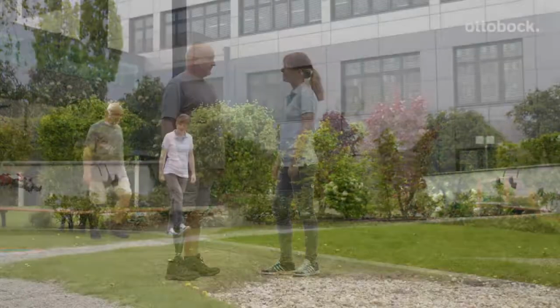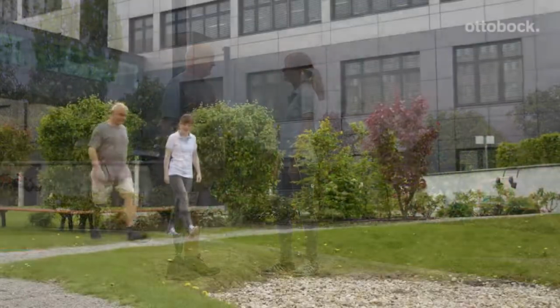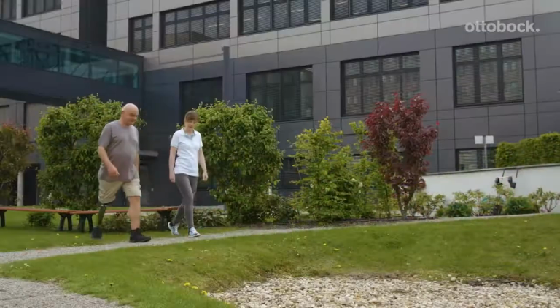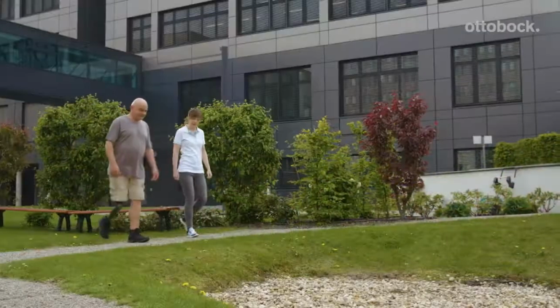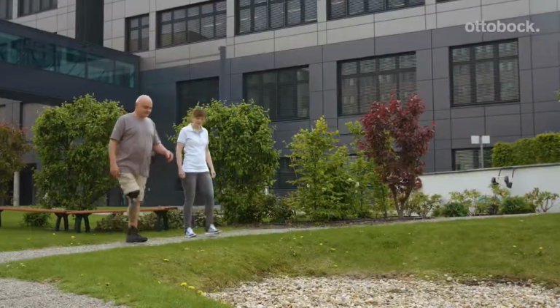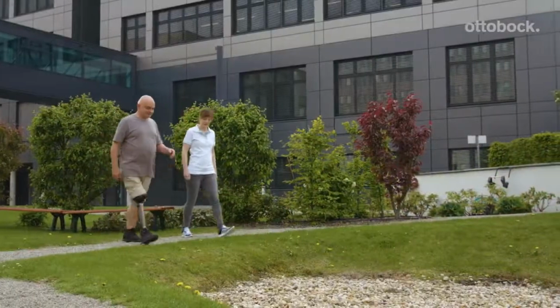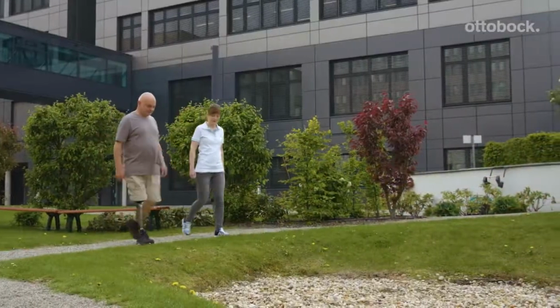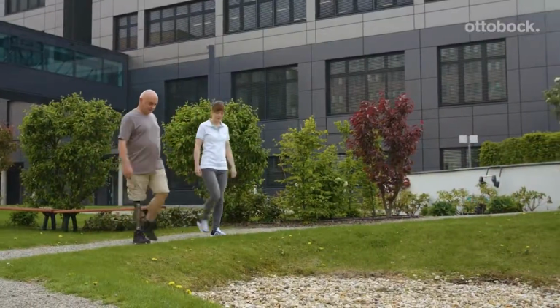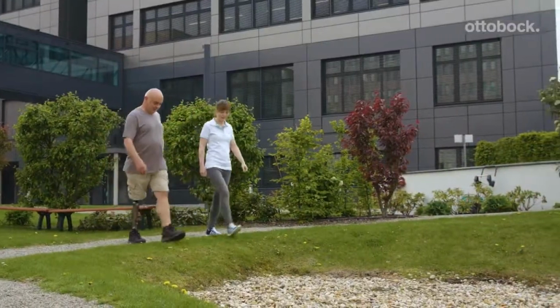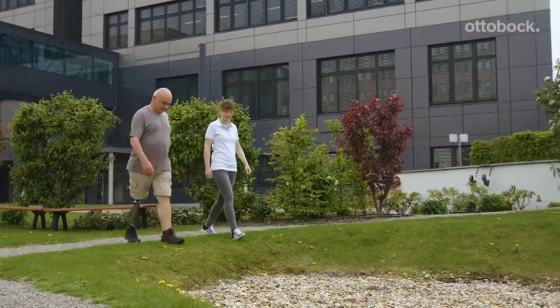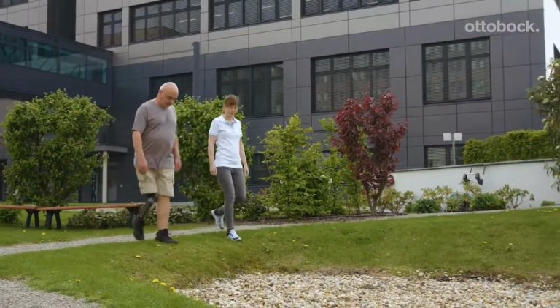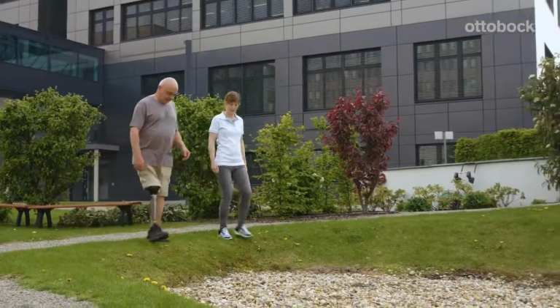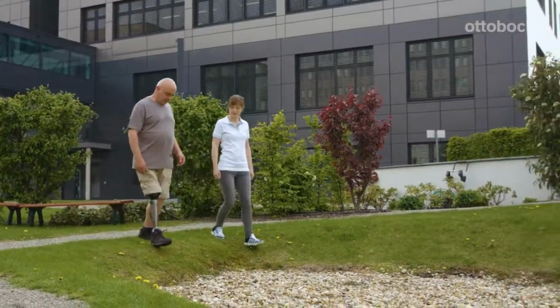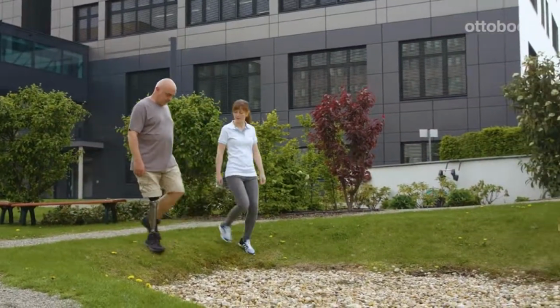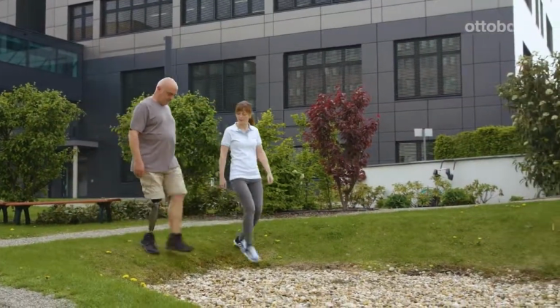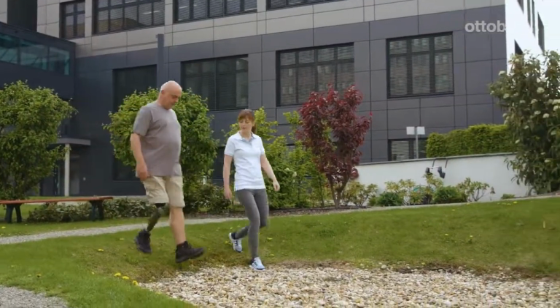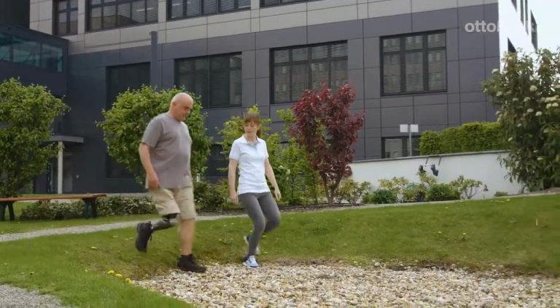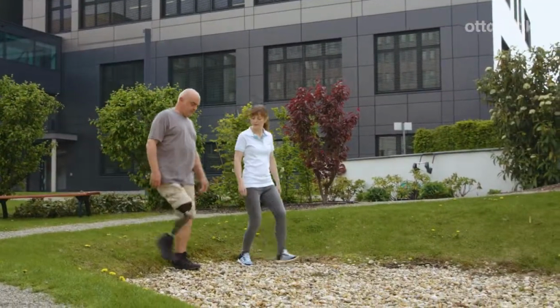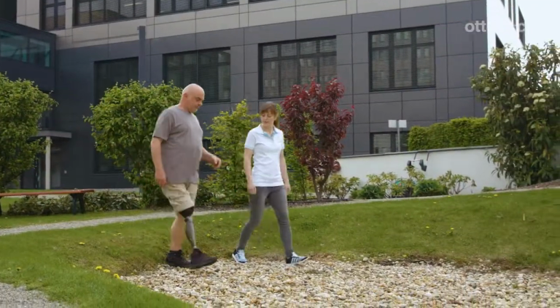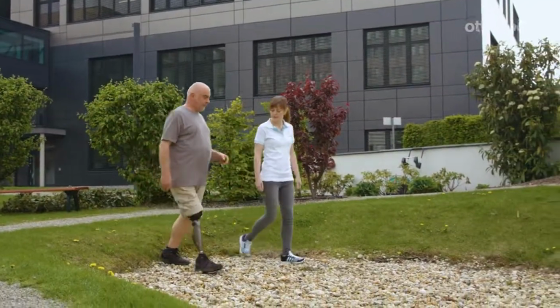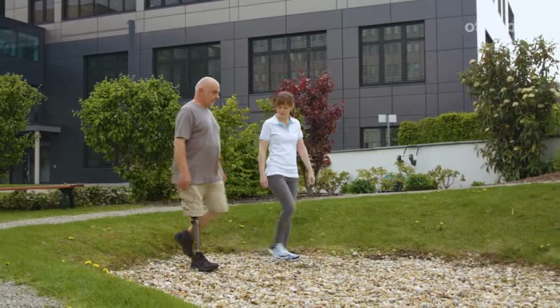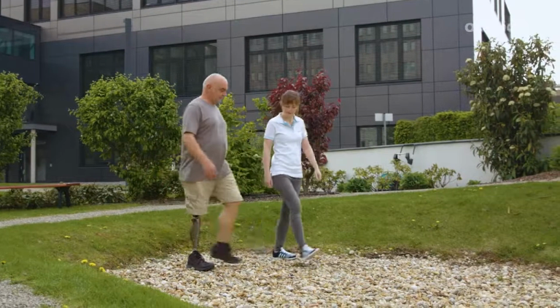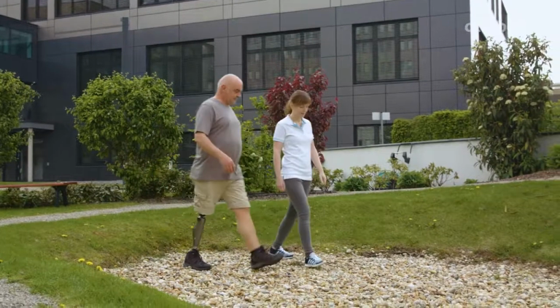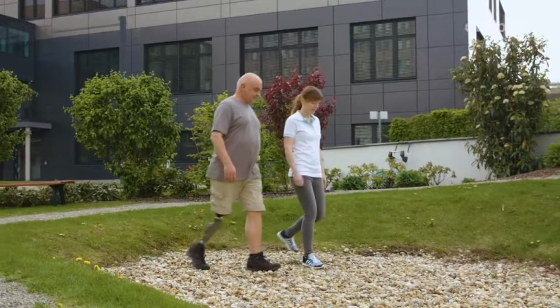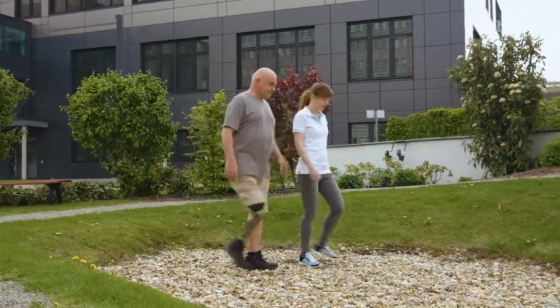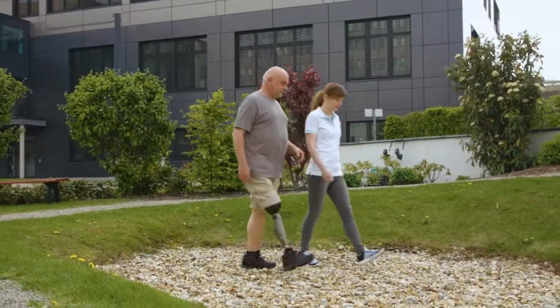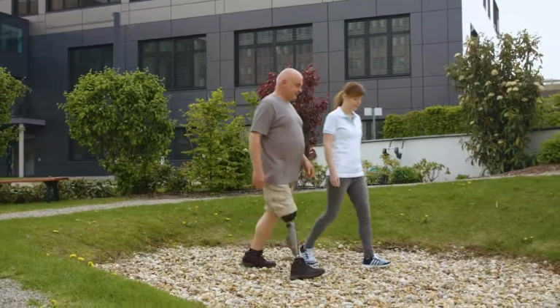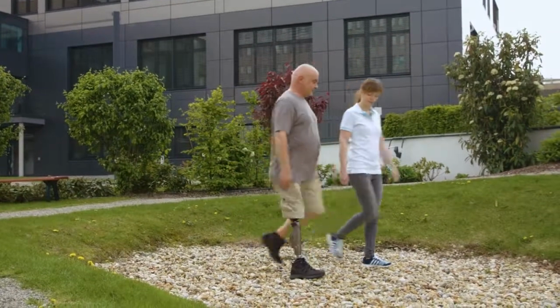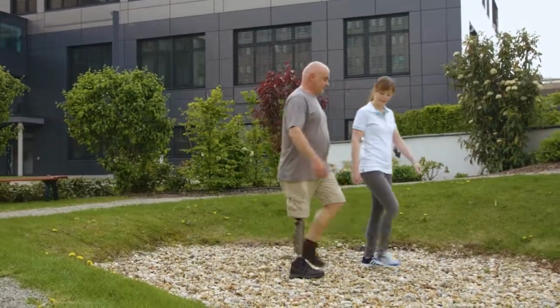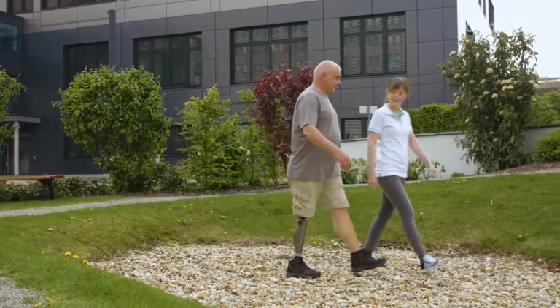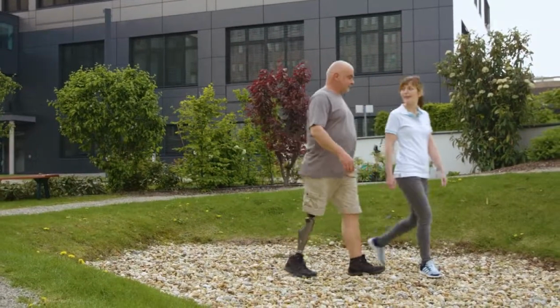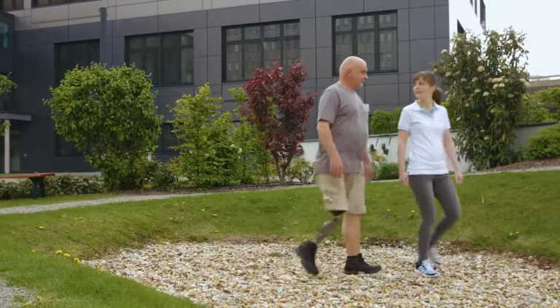Walking over different types of terrain in combination with slopes is an important part of the training.